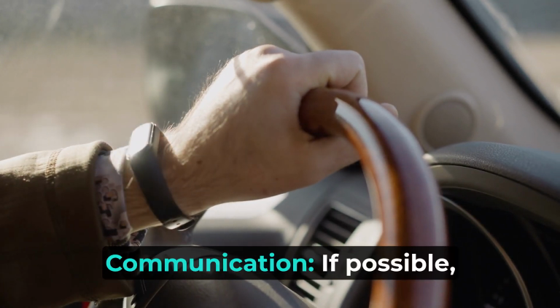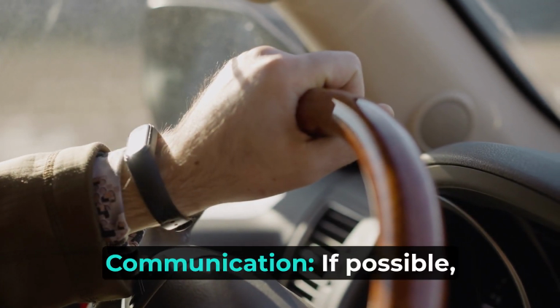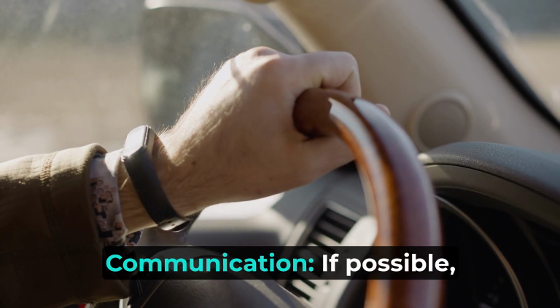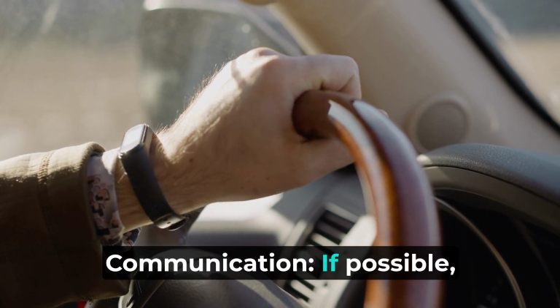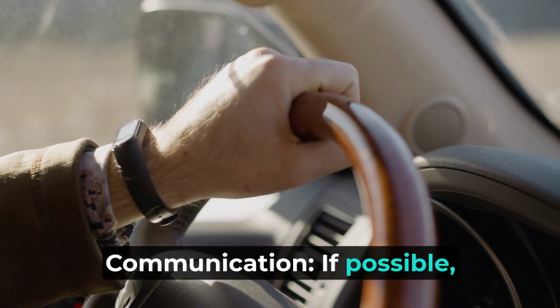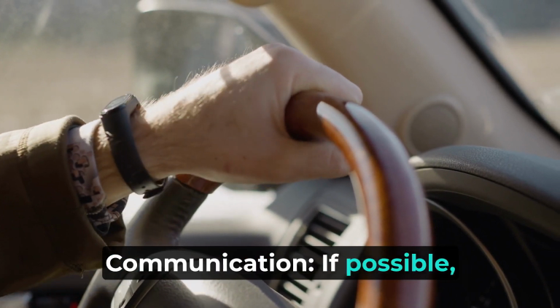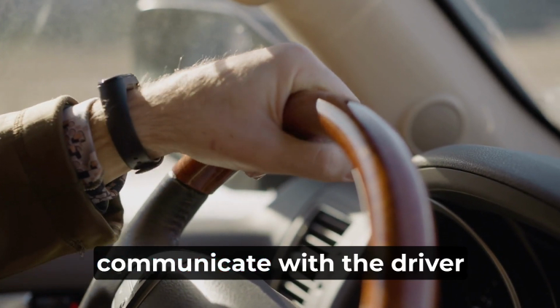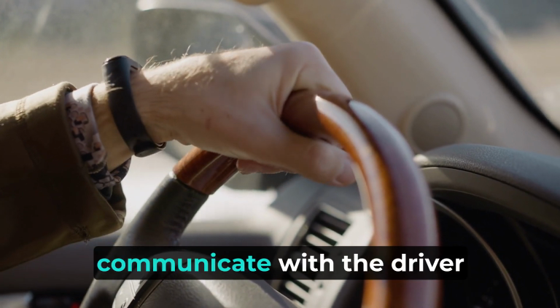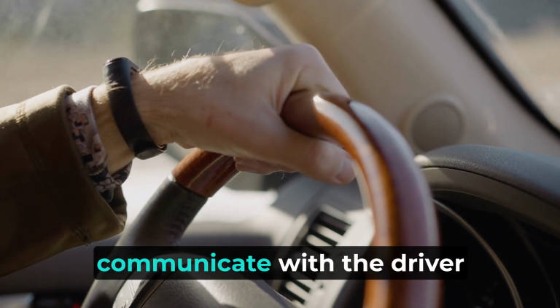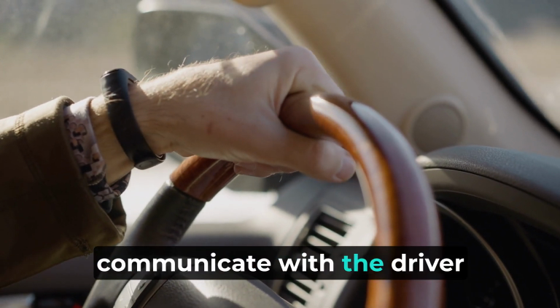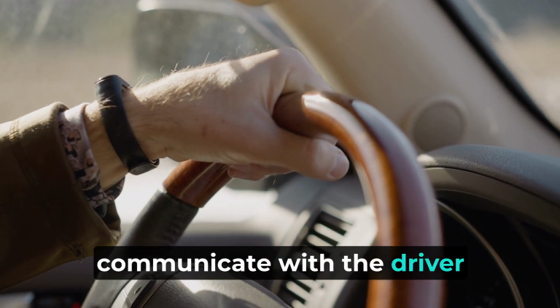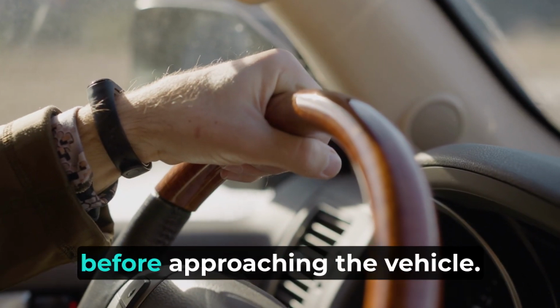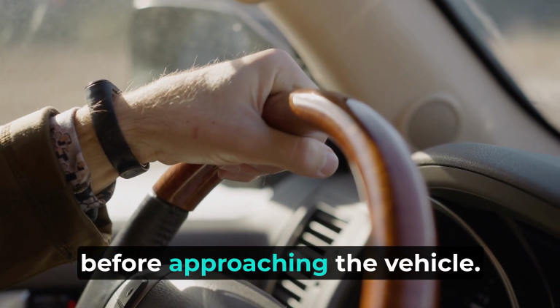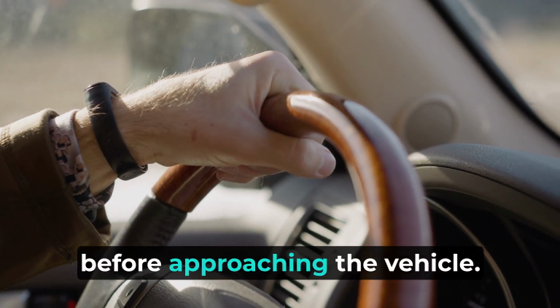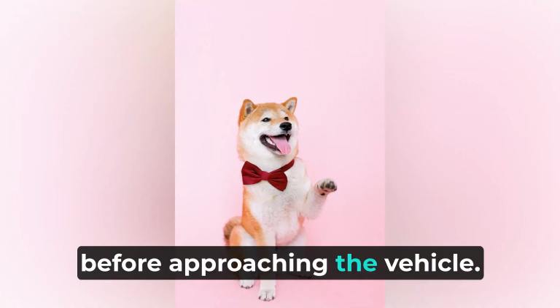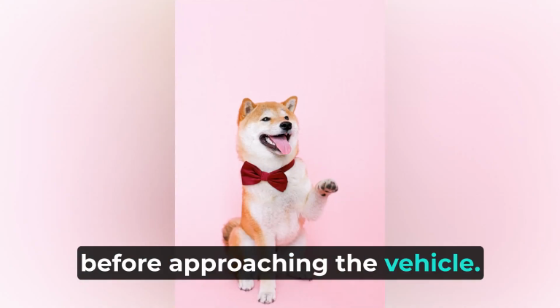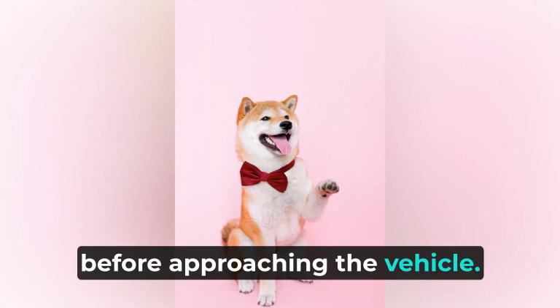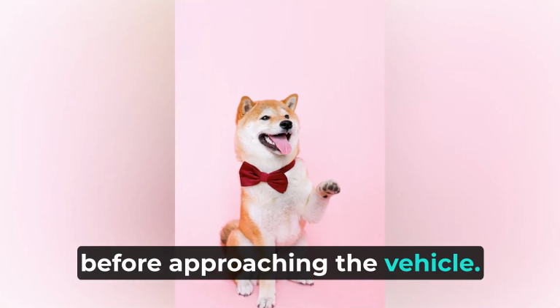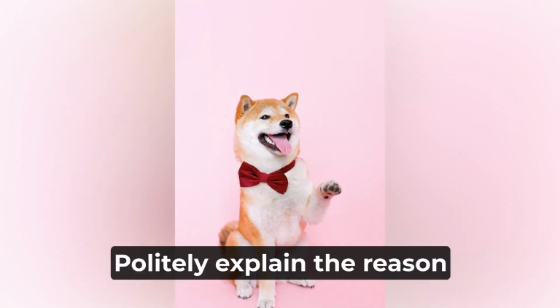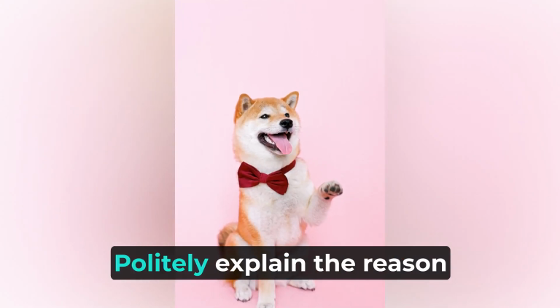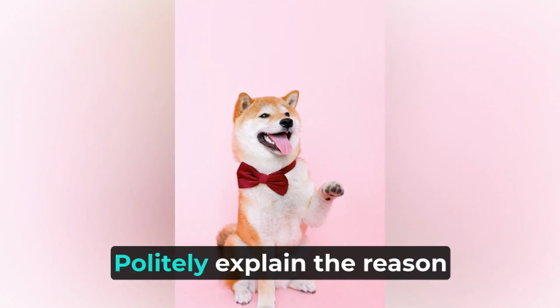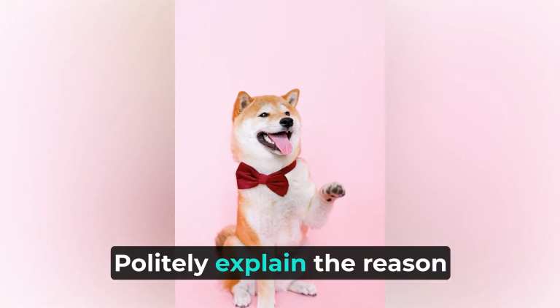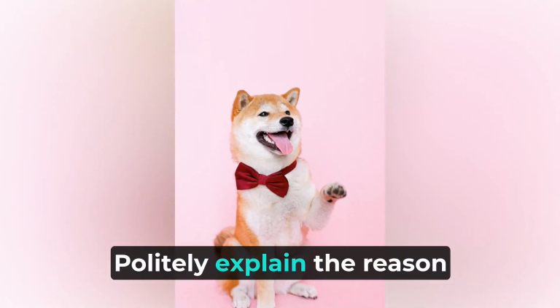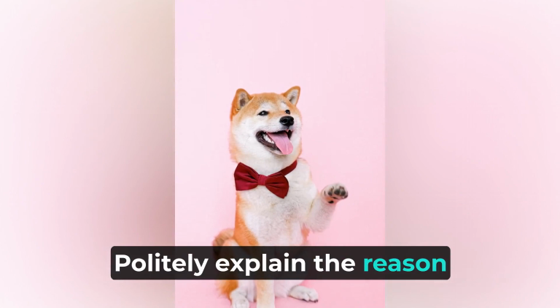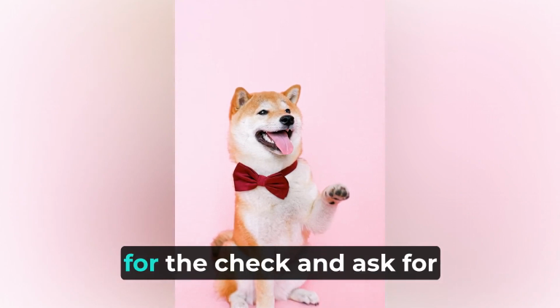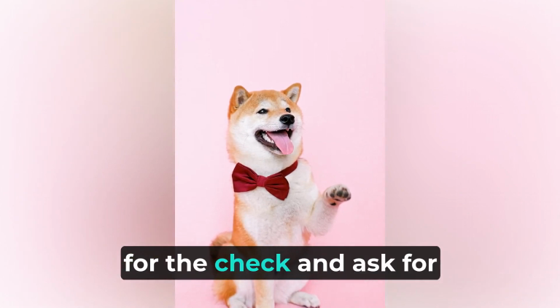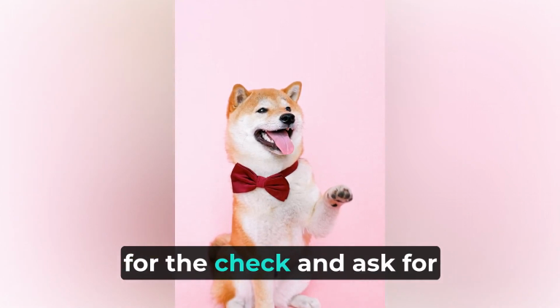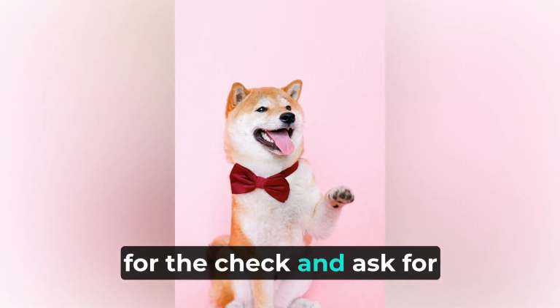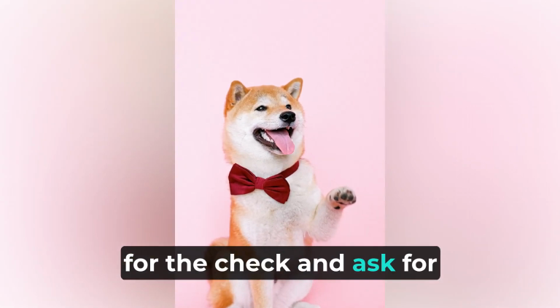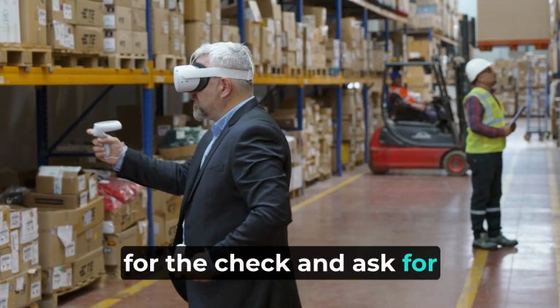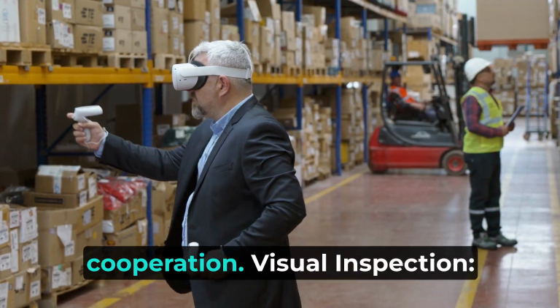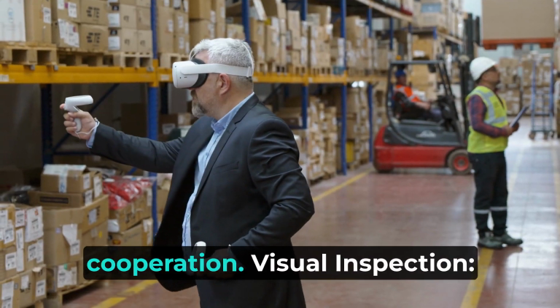Communication: if possible, communicate with the driver before approaching the vehicle. Politely explain the reason for the check and ask for their cooperation.